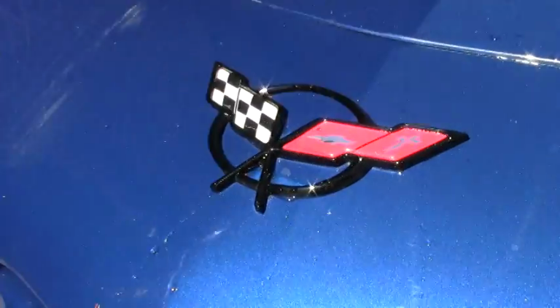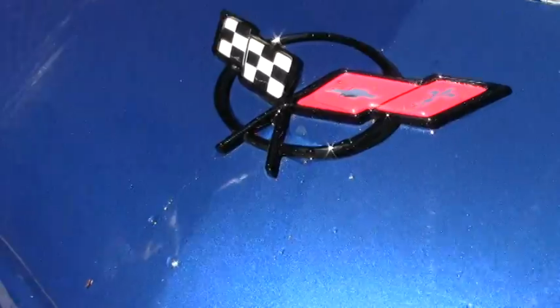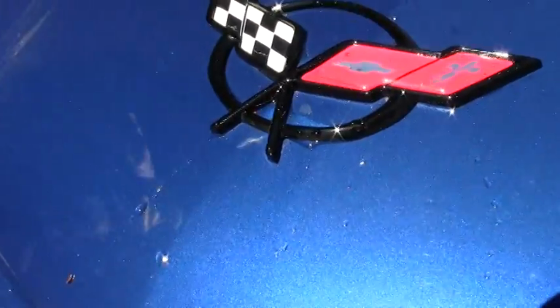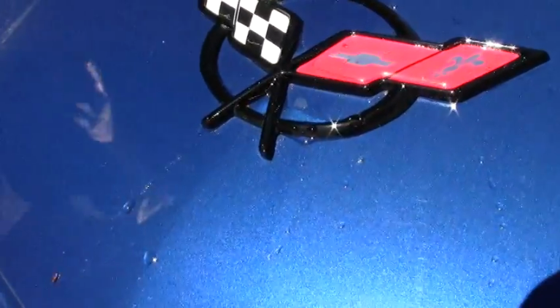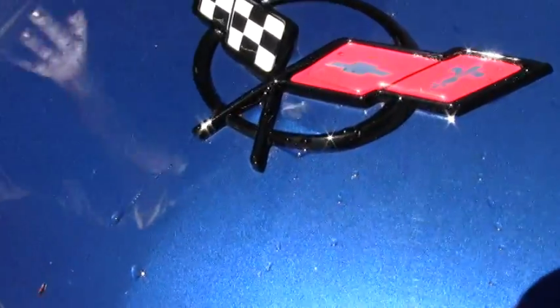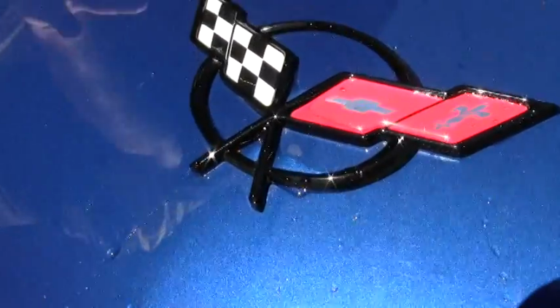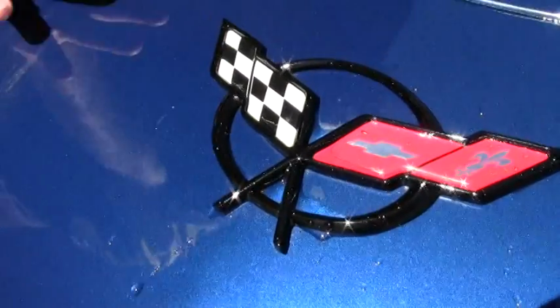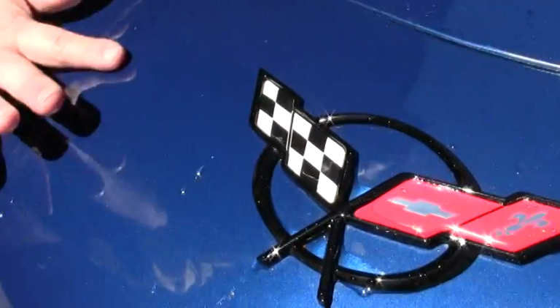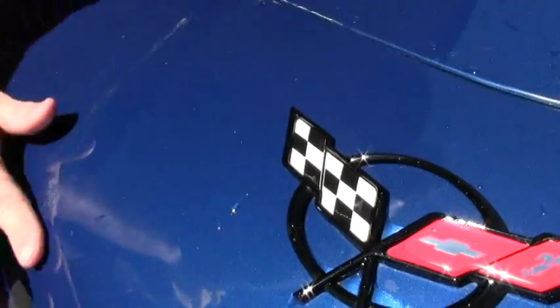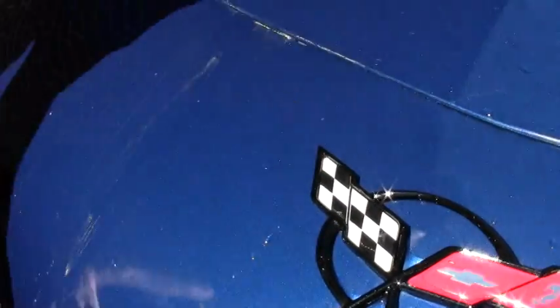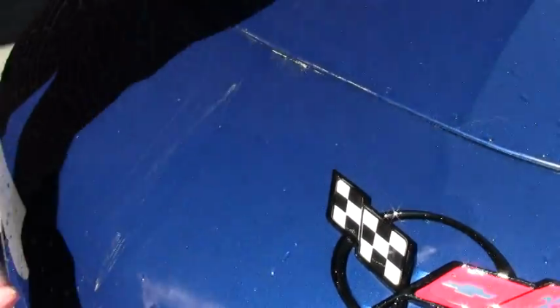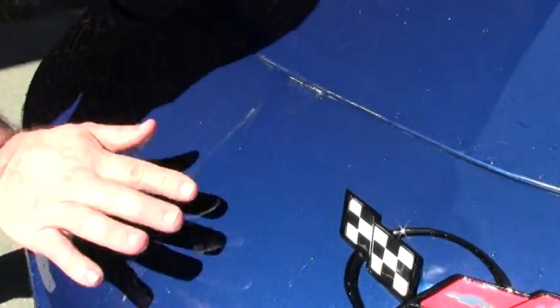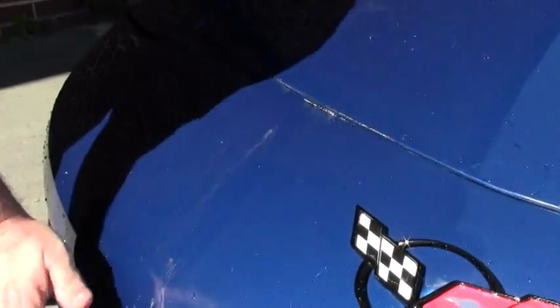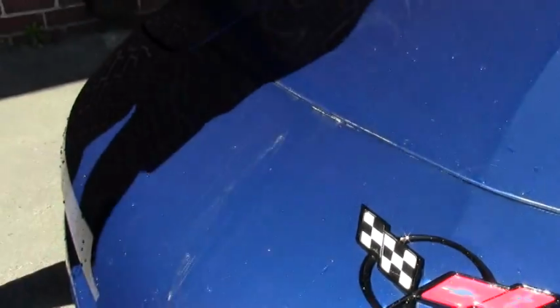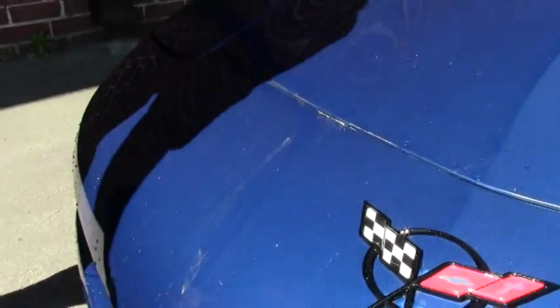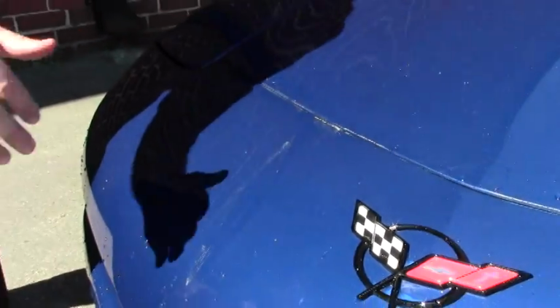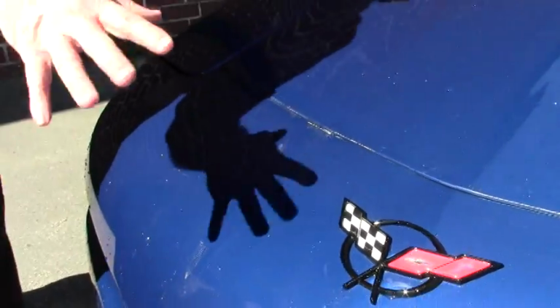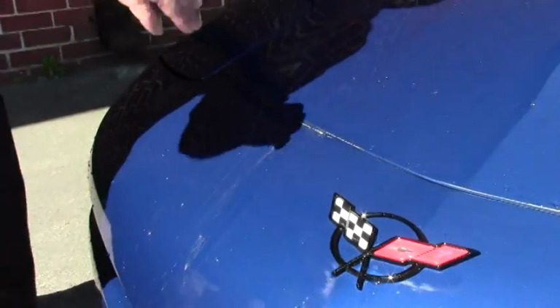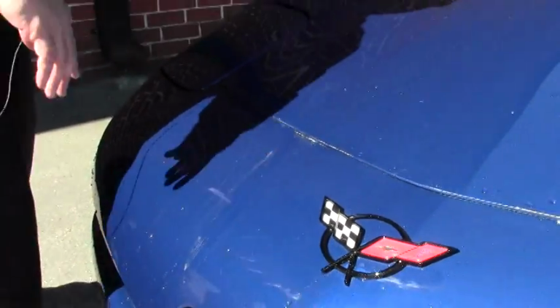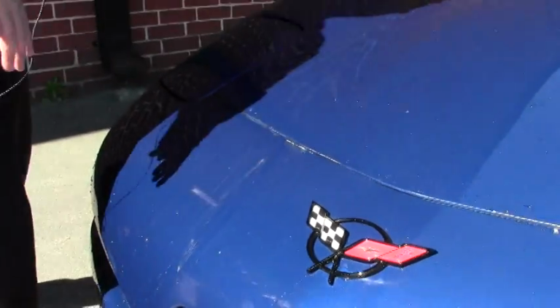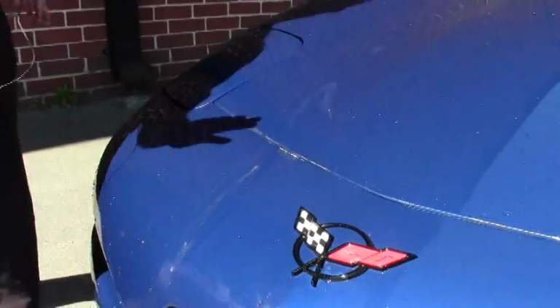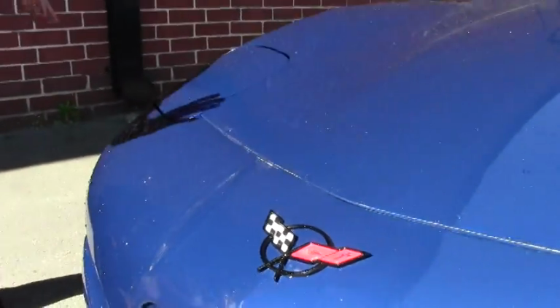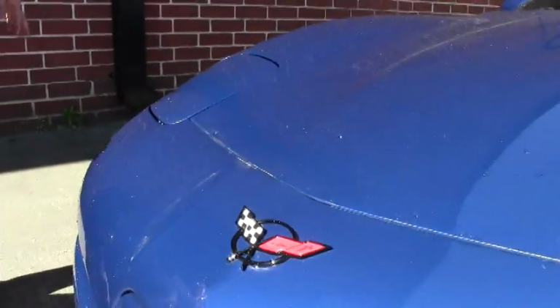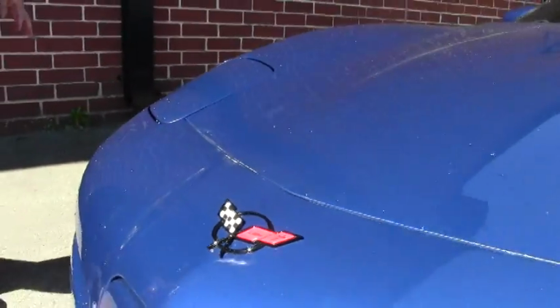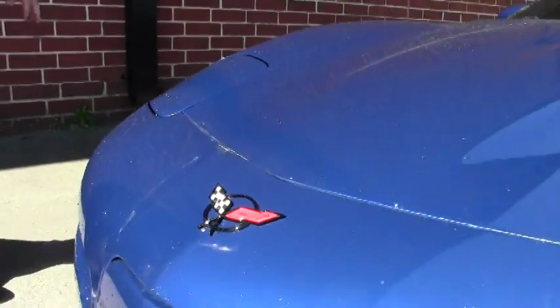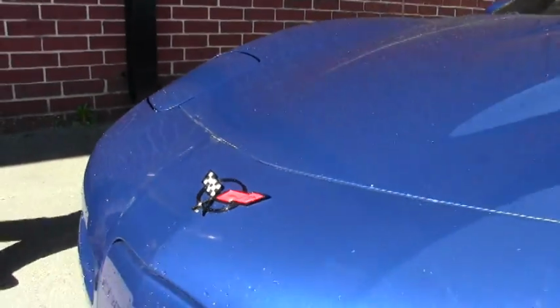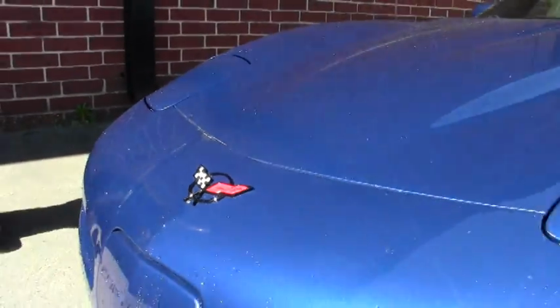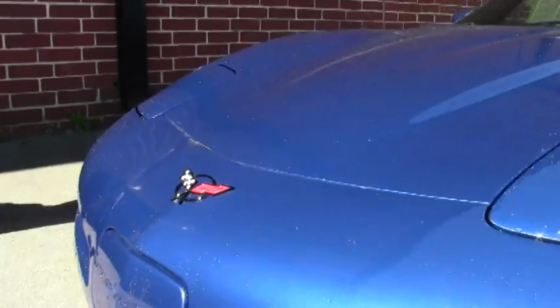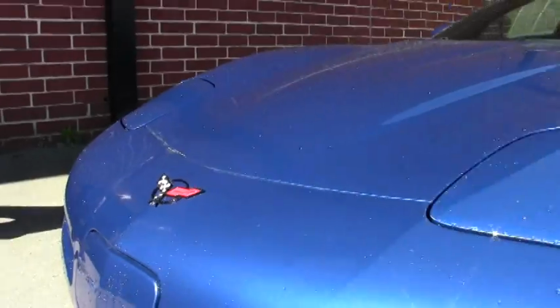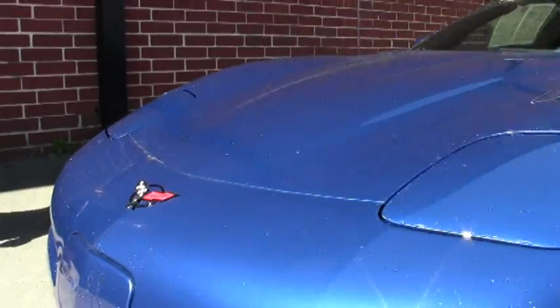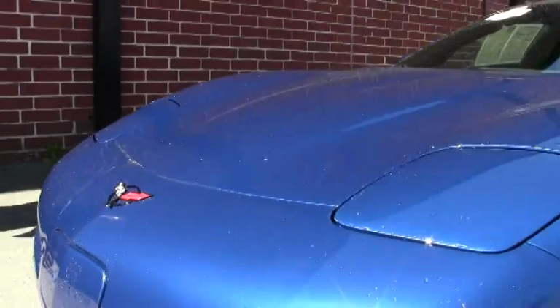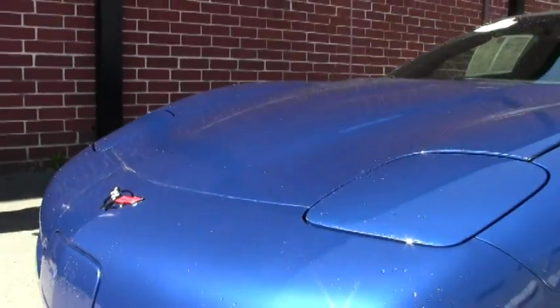For those of you watching the video, this is just pollen — we did spray them off, there is pollen in Georgia, that's for sure.